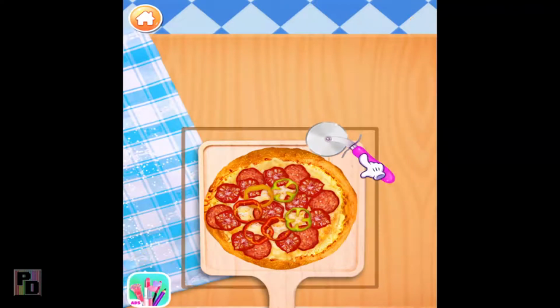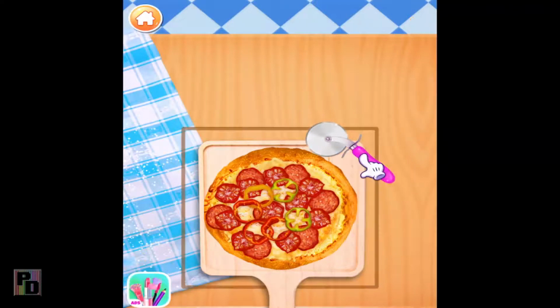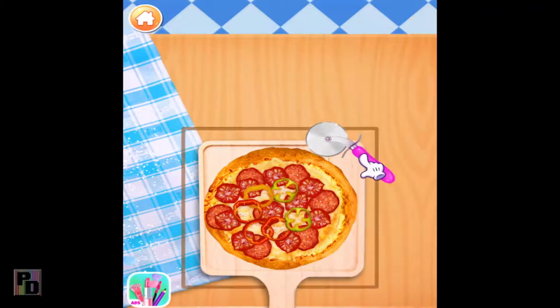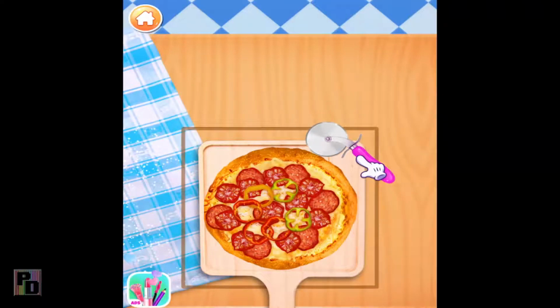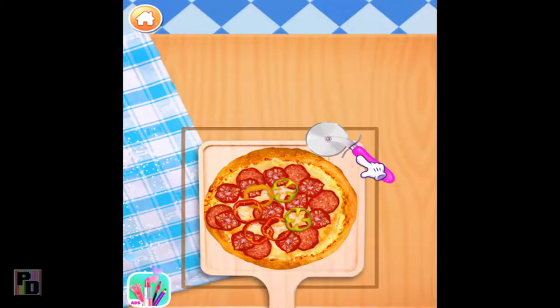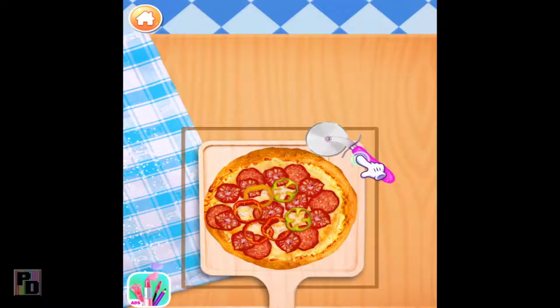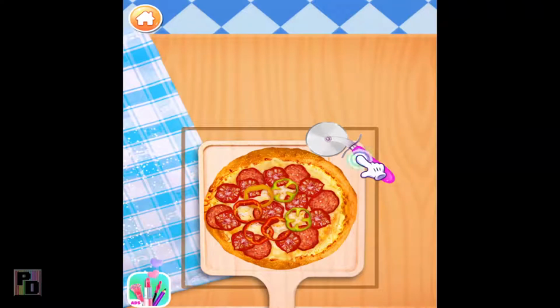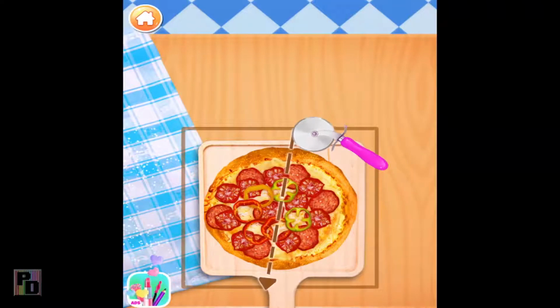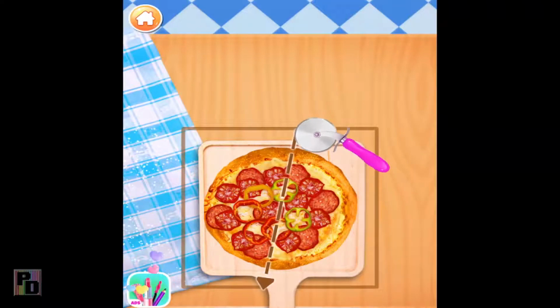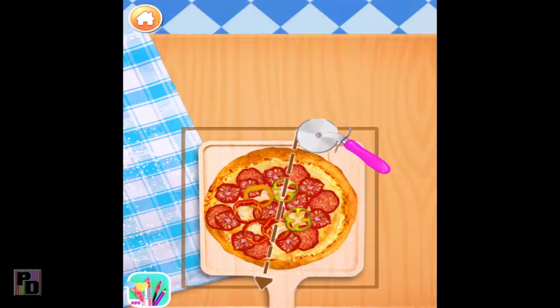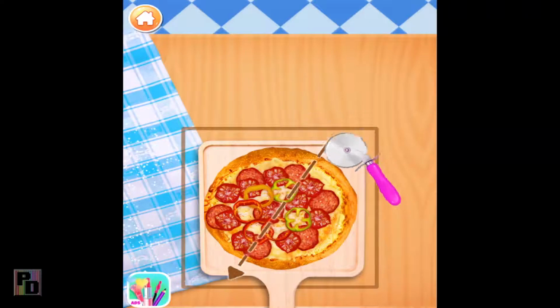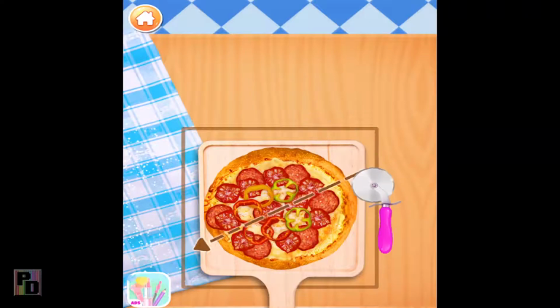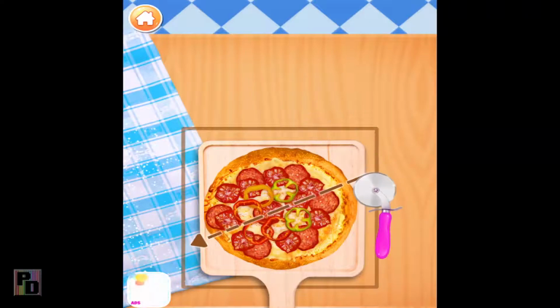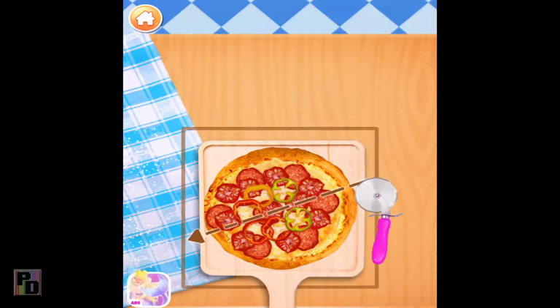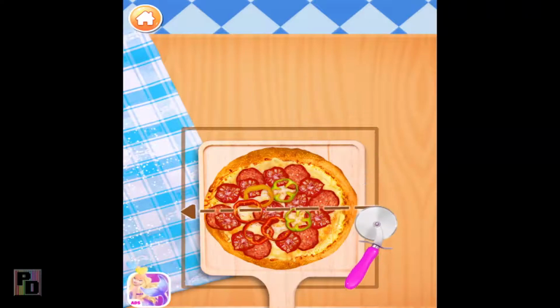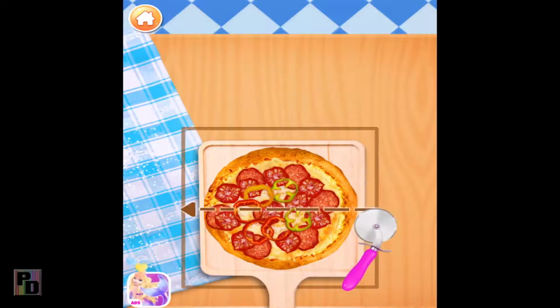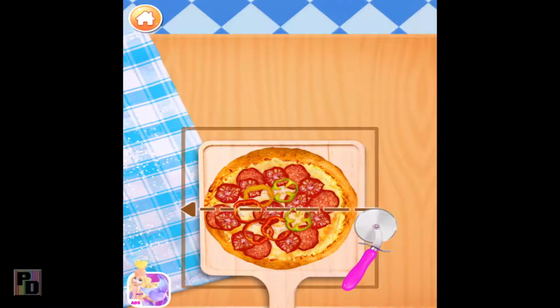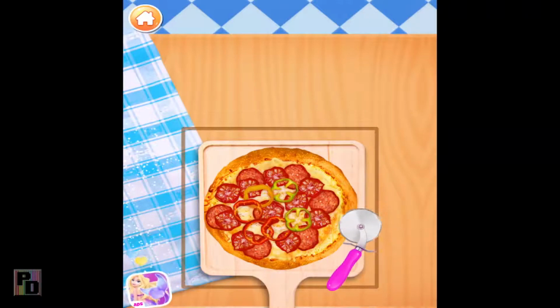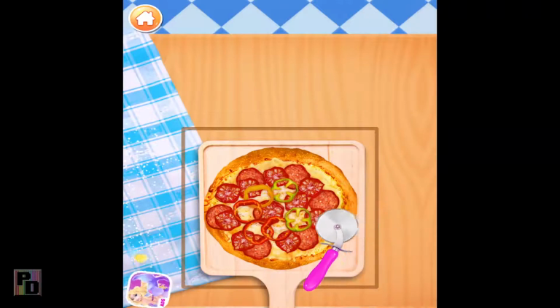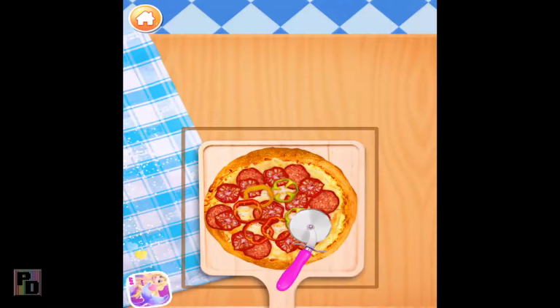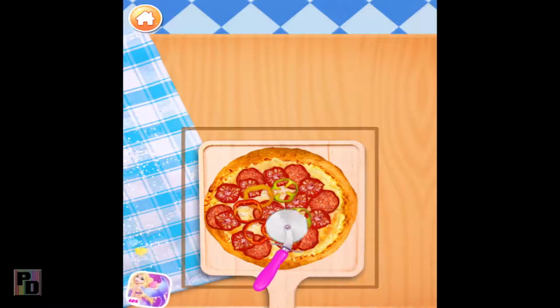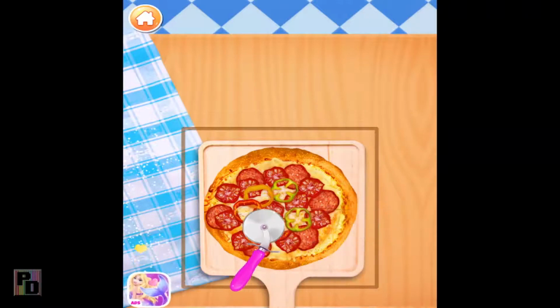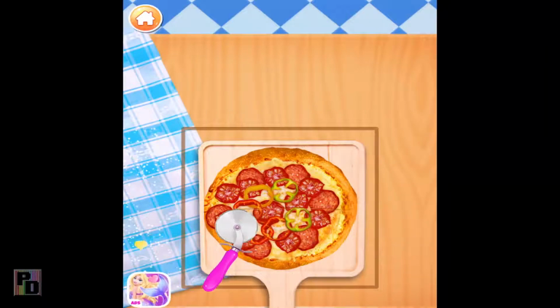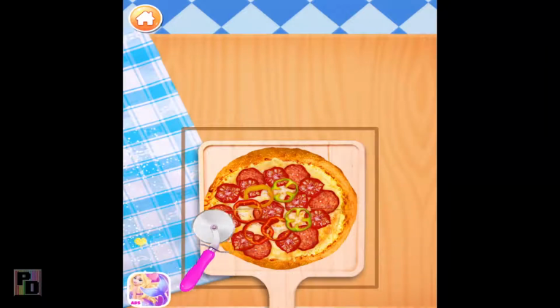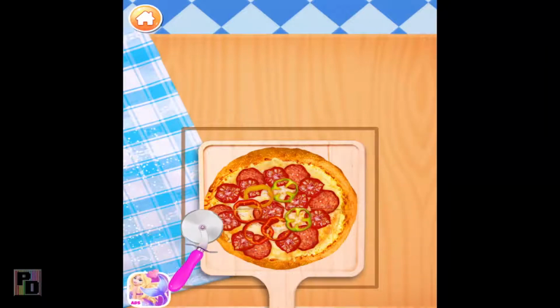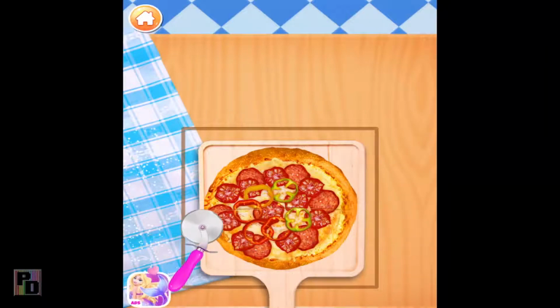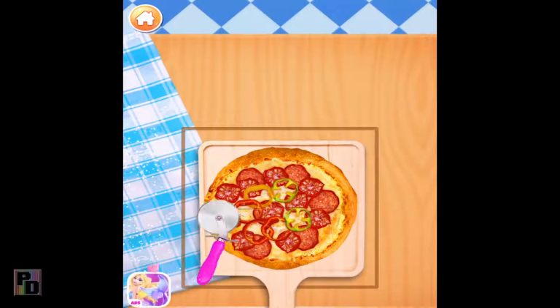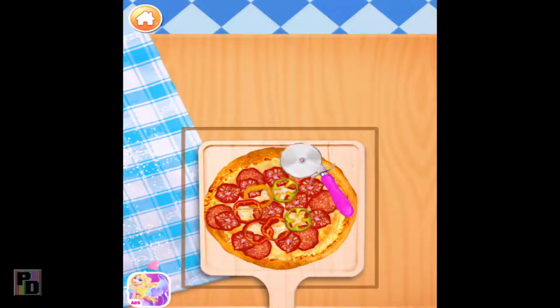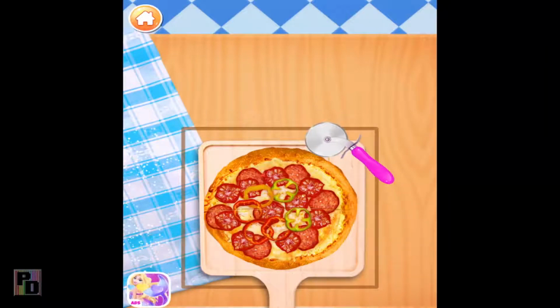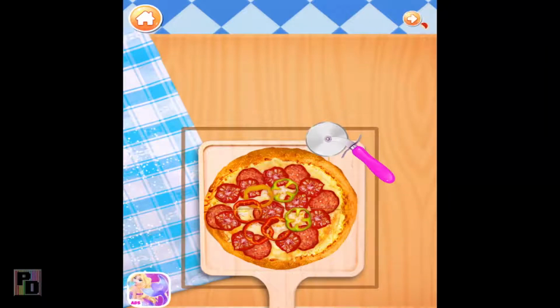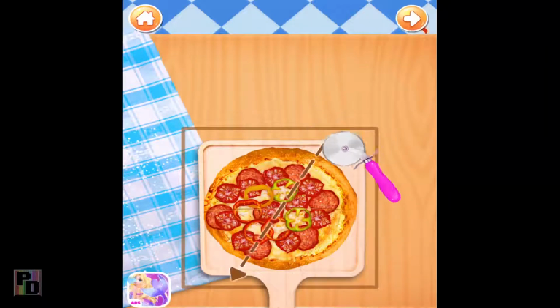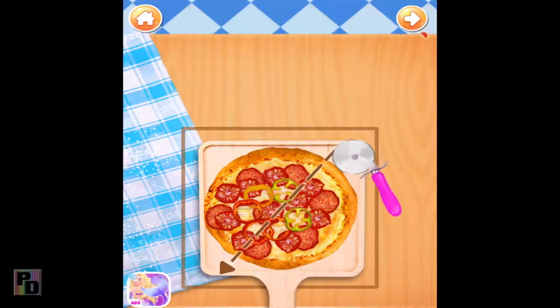Finally, cut your pizza into small slices. Wow, so nice!